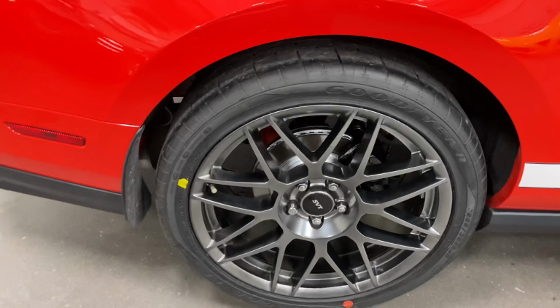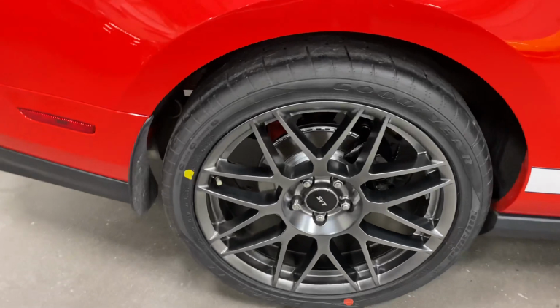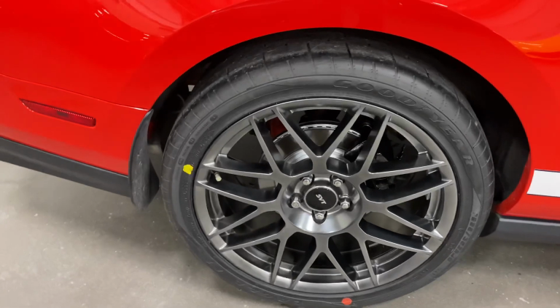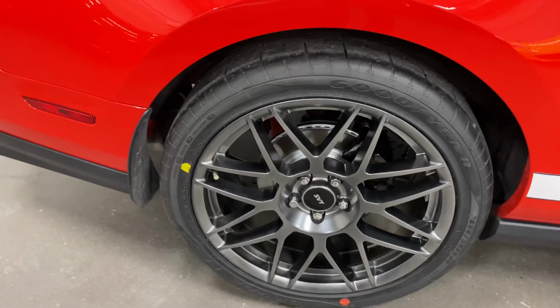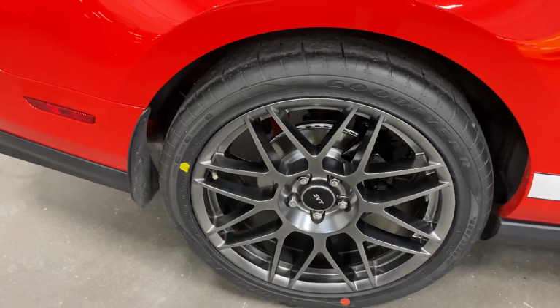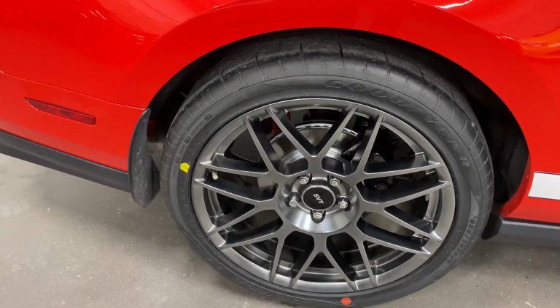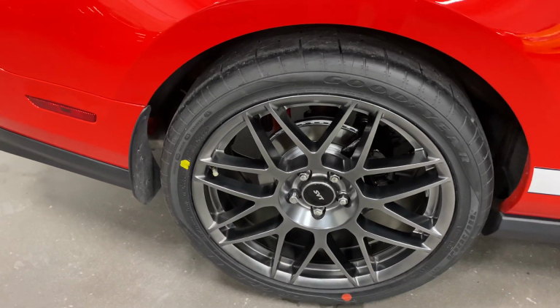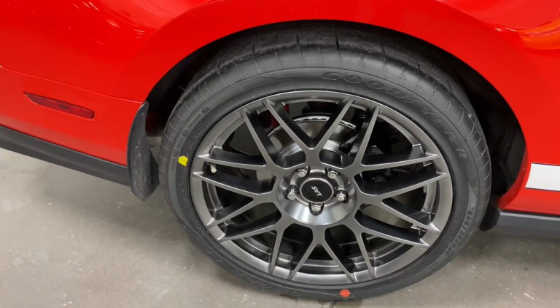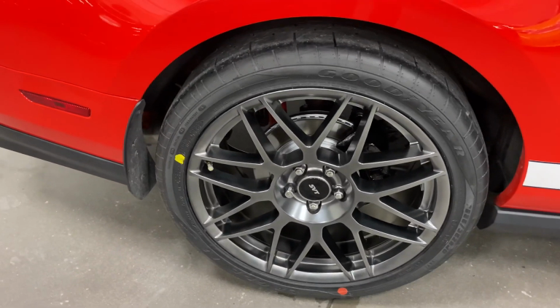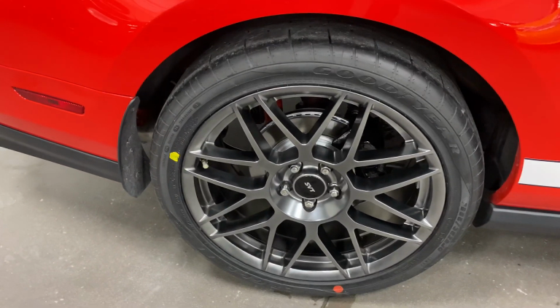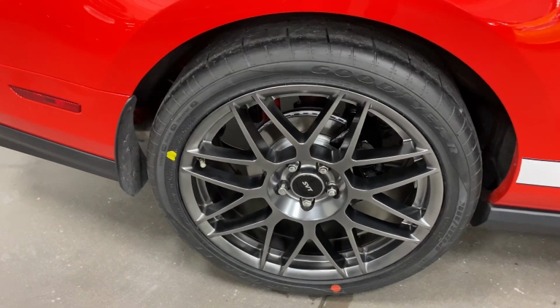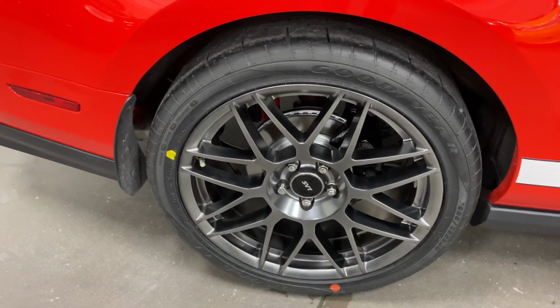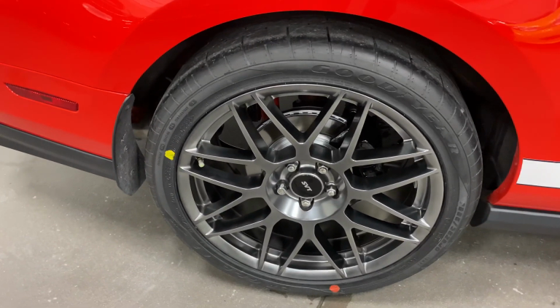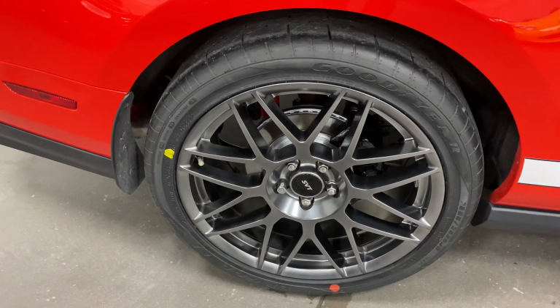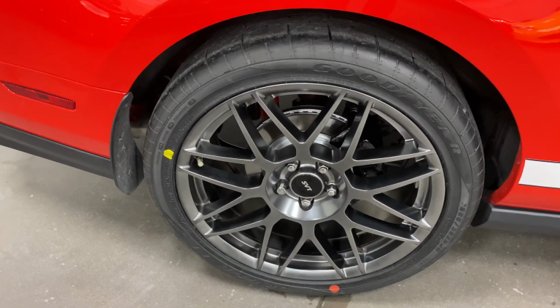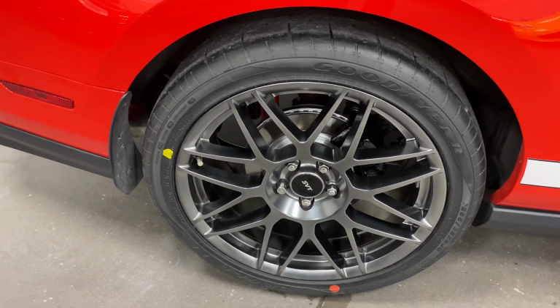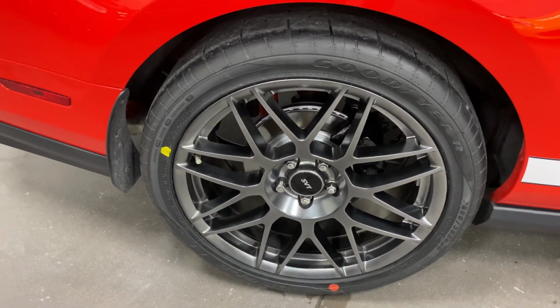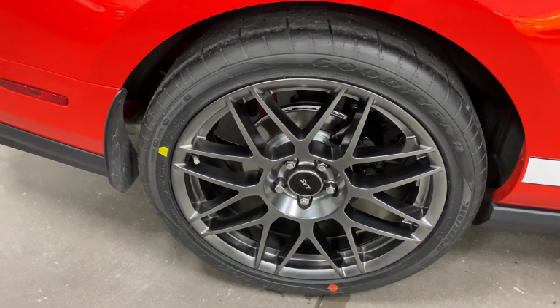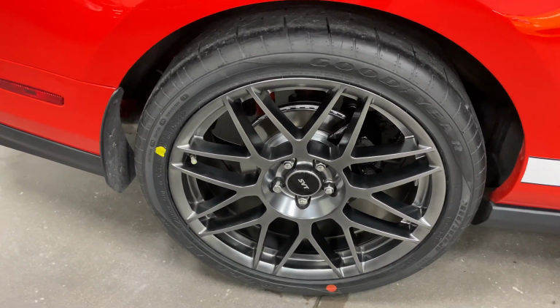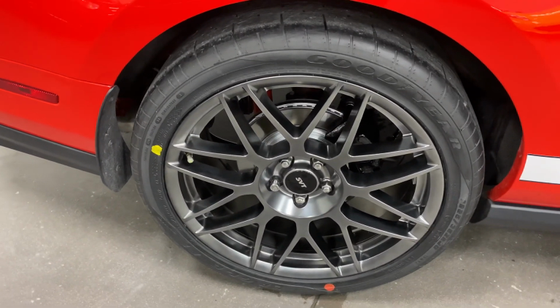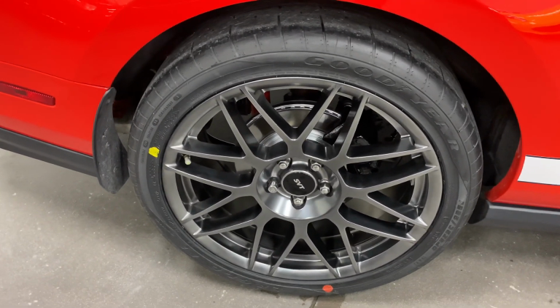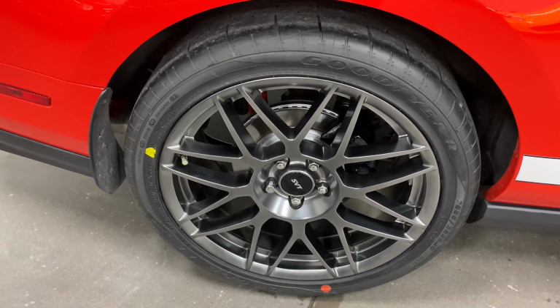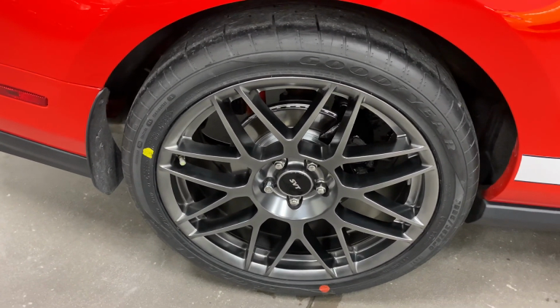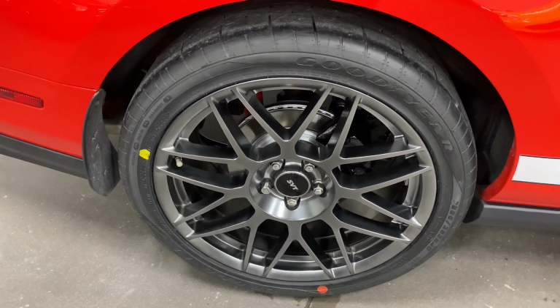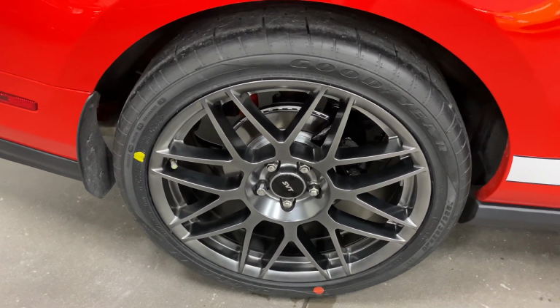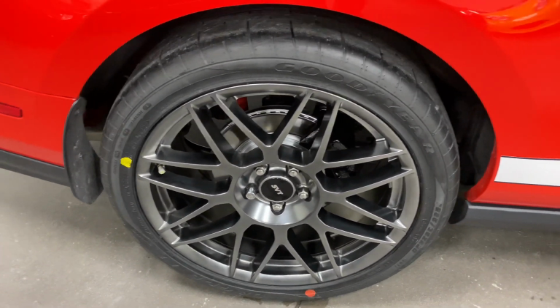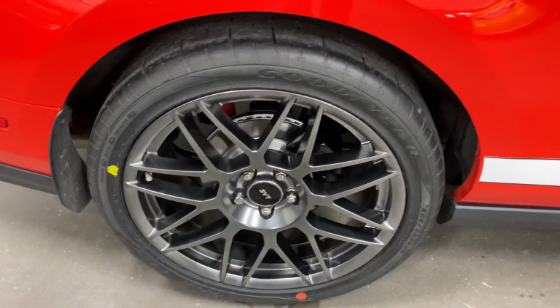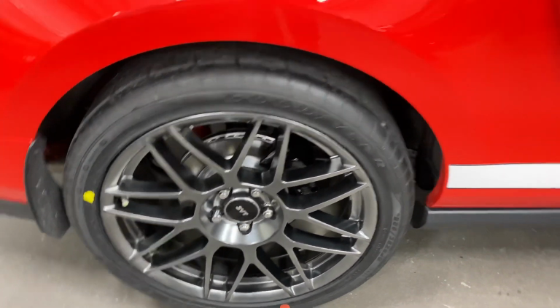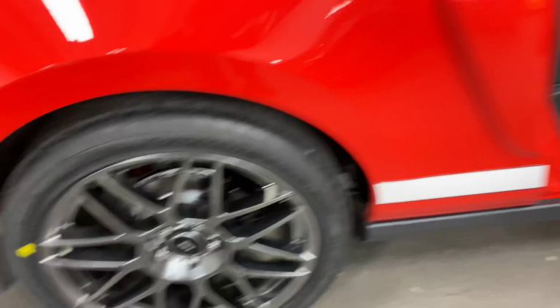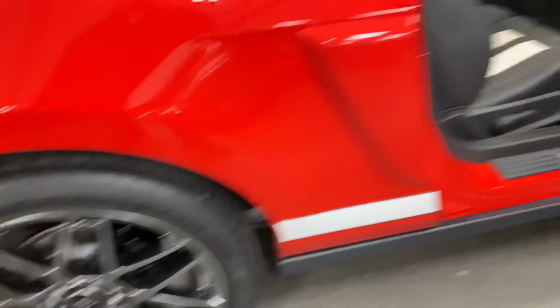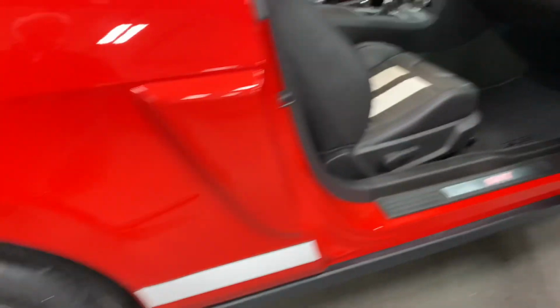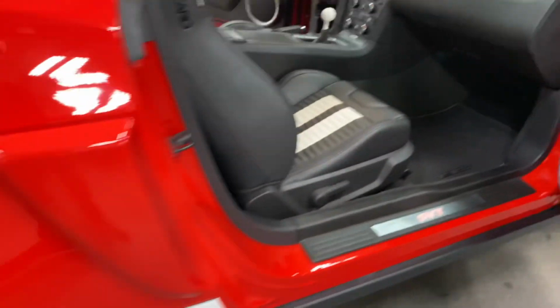Here's the back wheel — no curb rash, no issues. Brand new rubber on there, painted rotors, painted calipers — just looking fabulous.